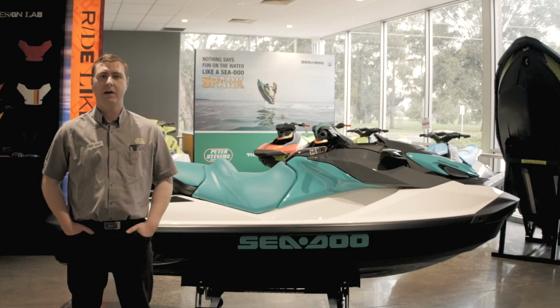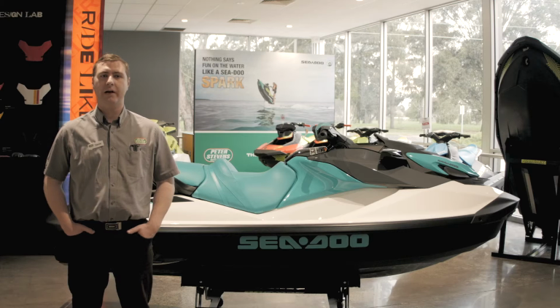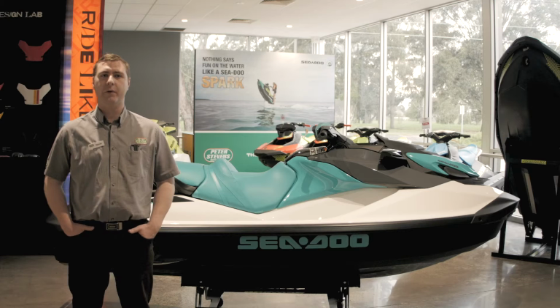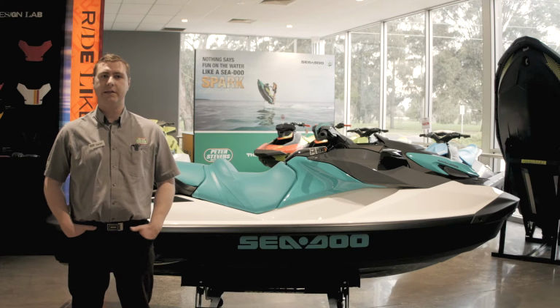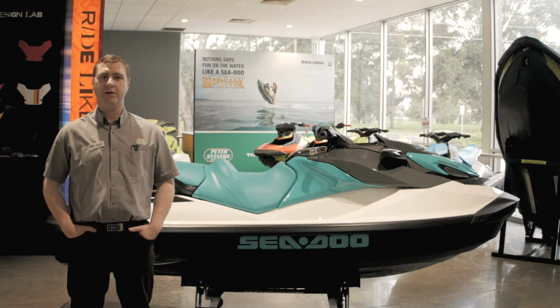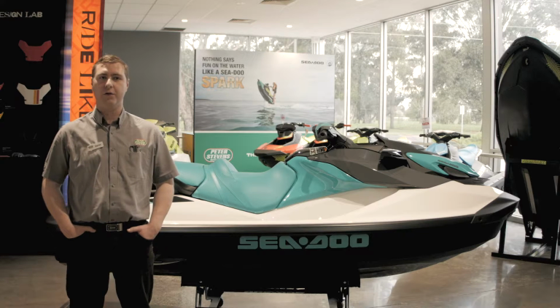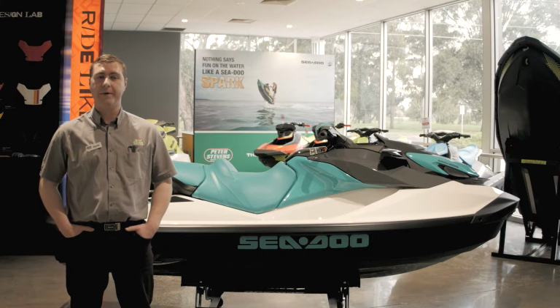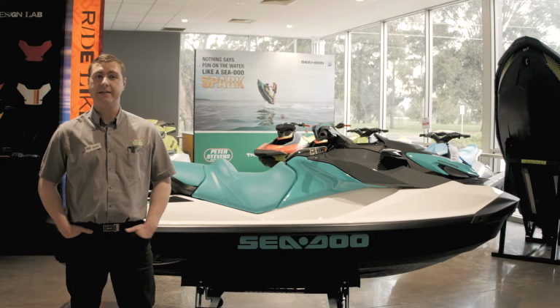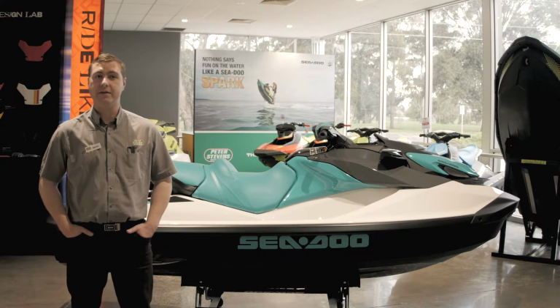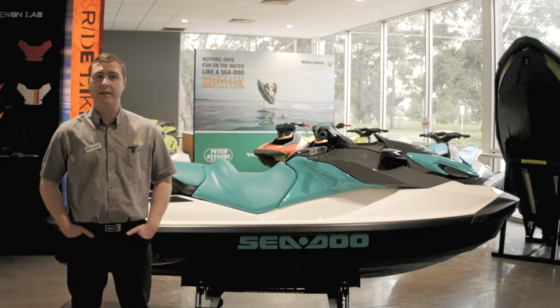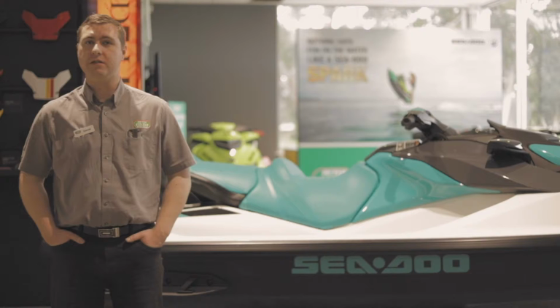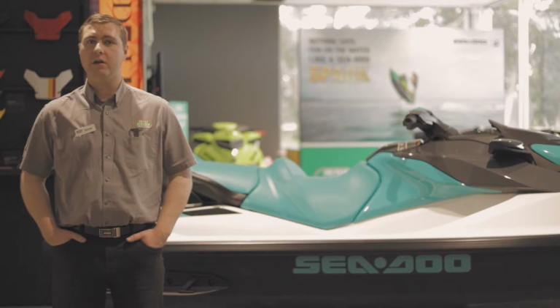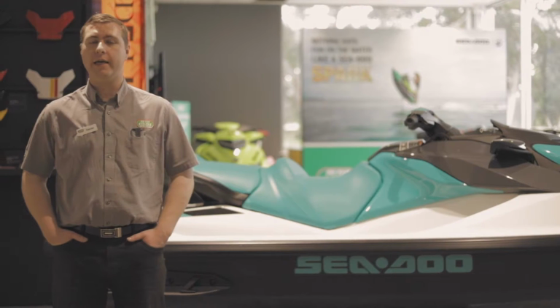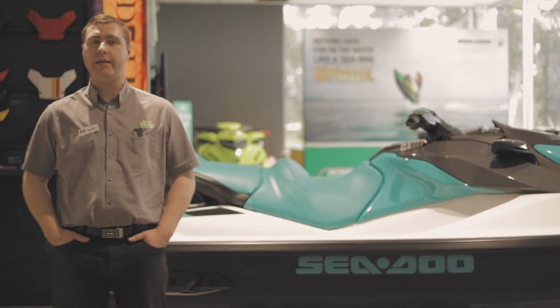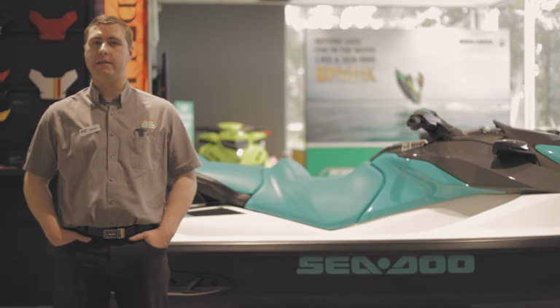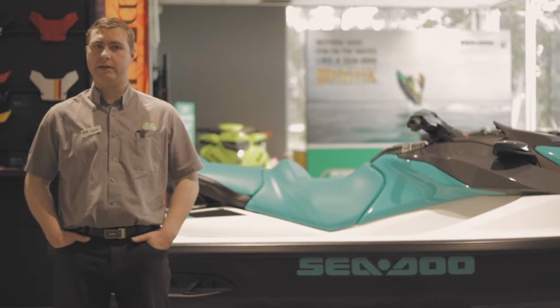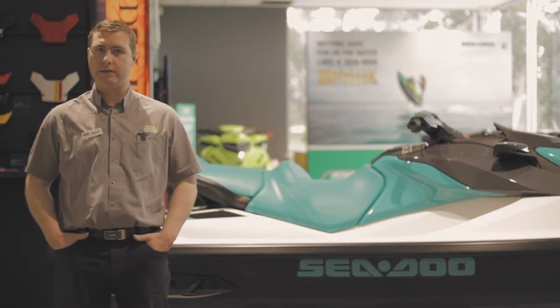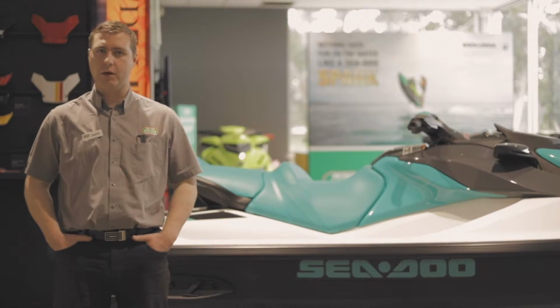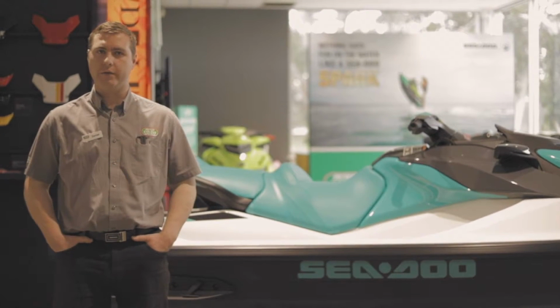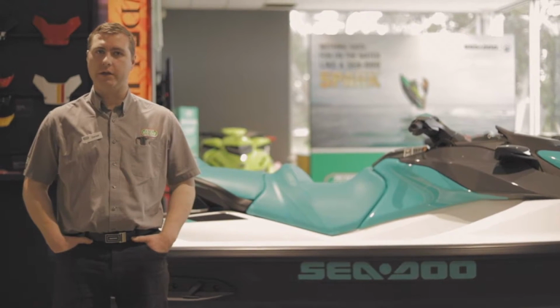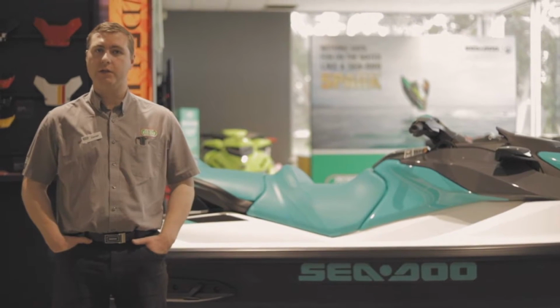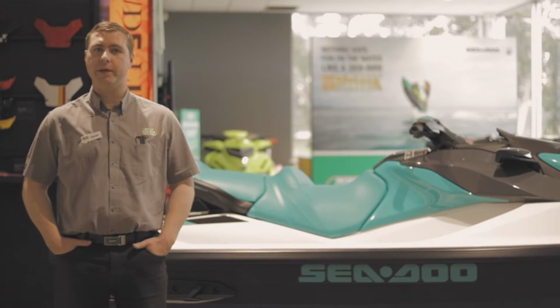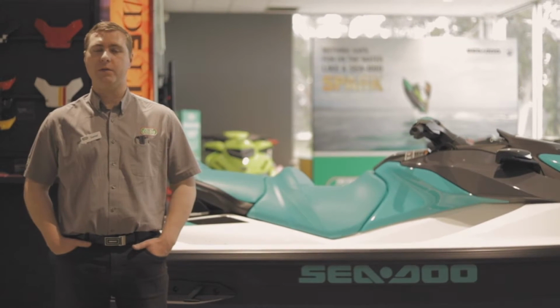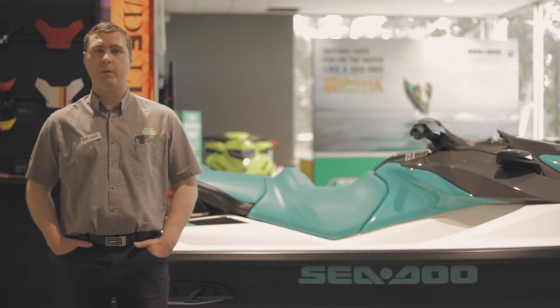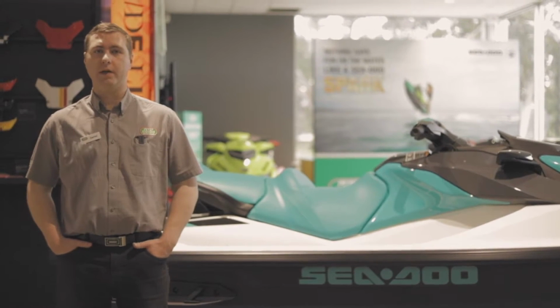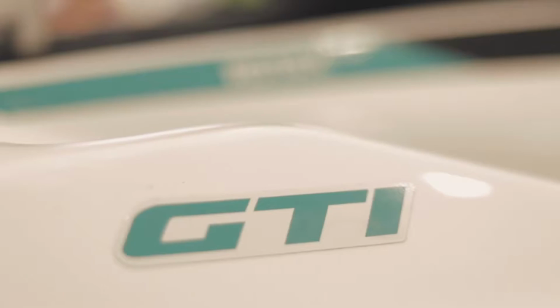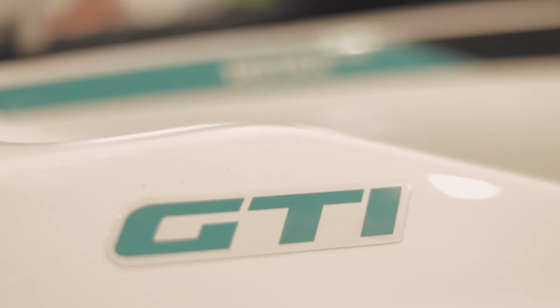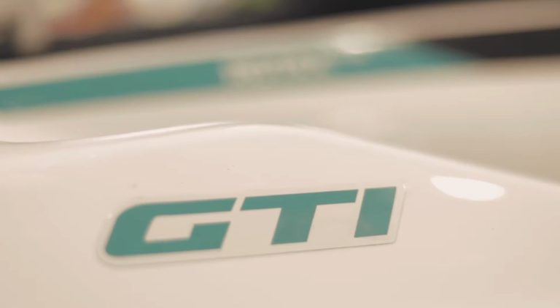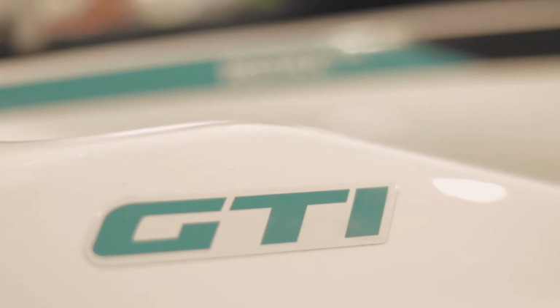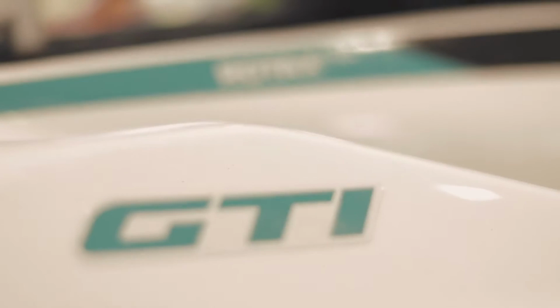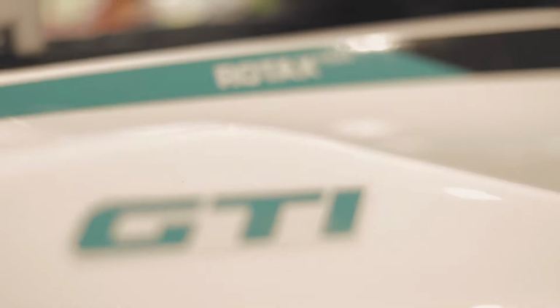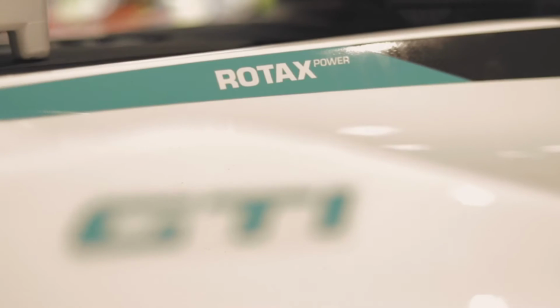Hey everyone, Daniel from Pettis Evans in Geelong, and today I'd like to go over the 2021 GTI 130.